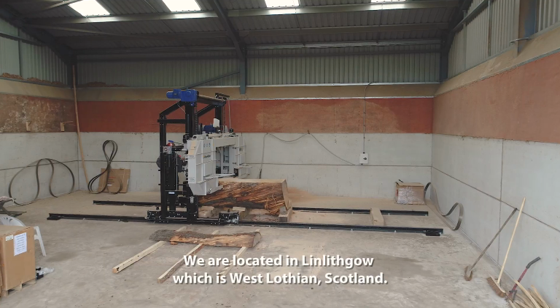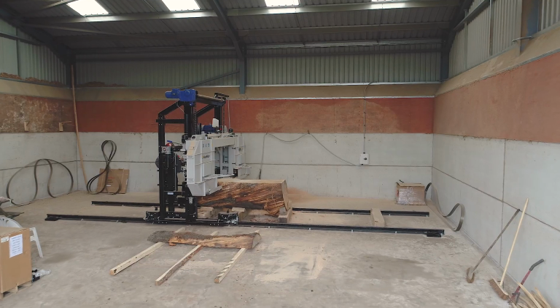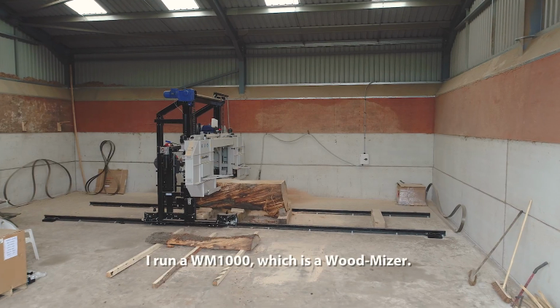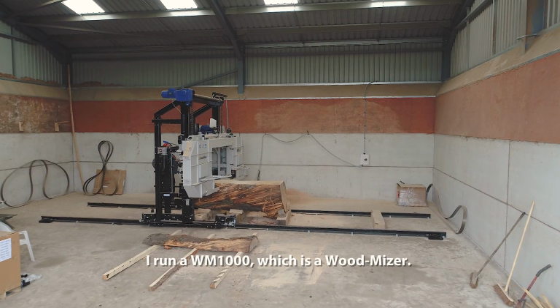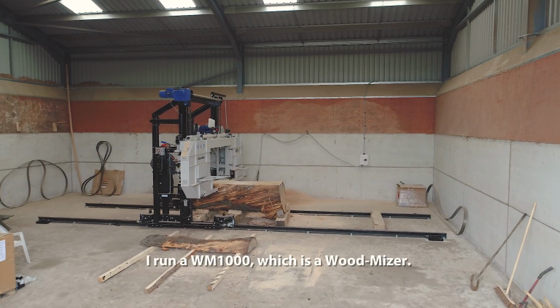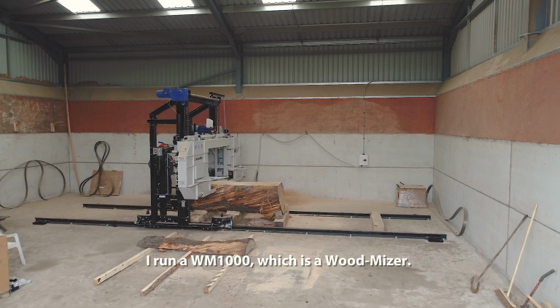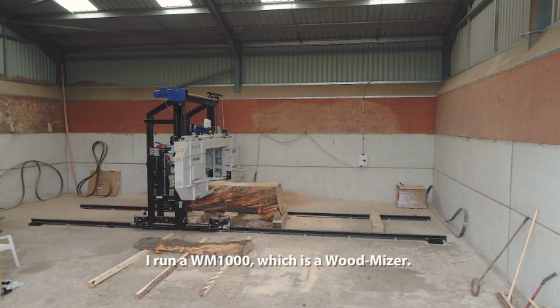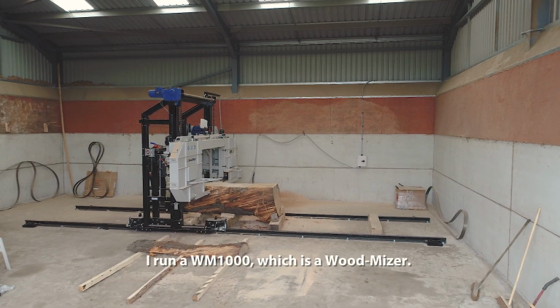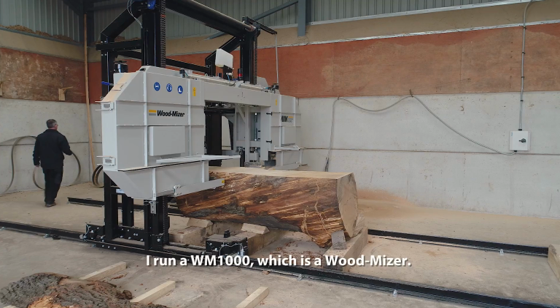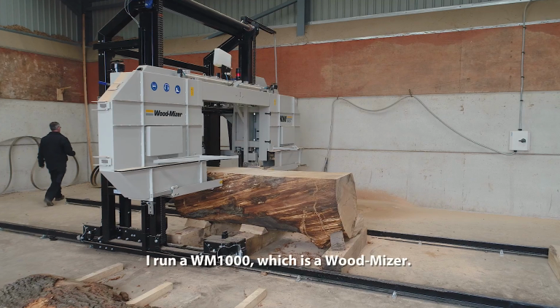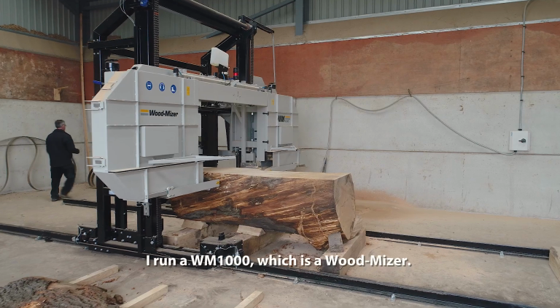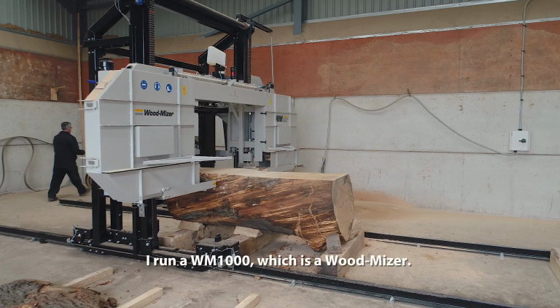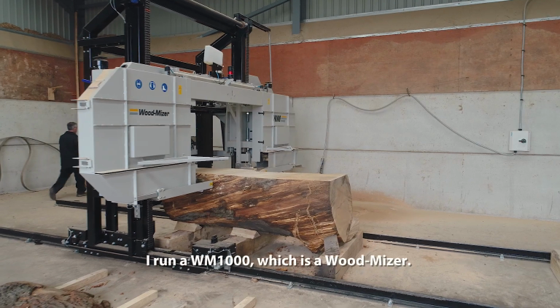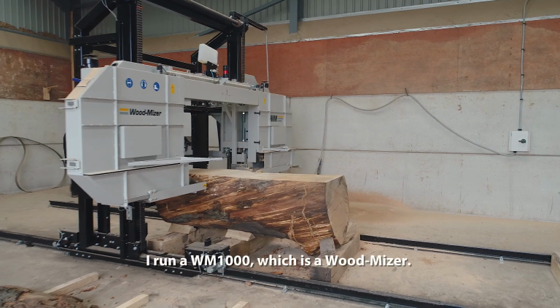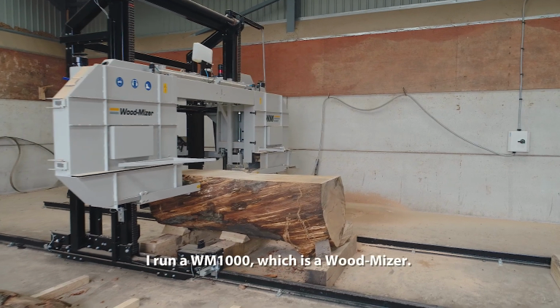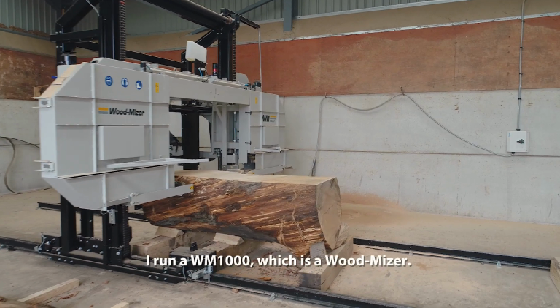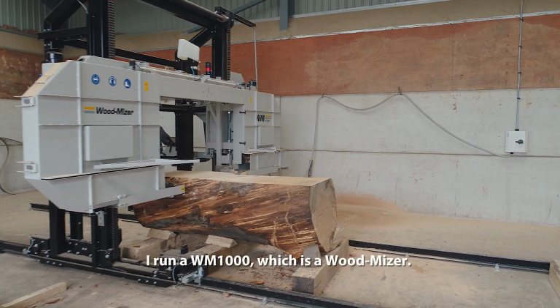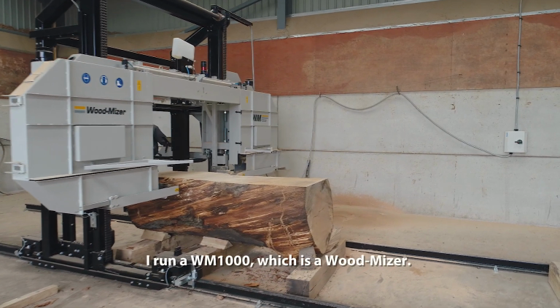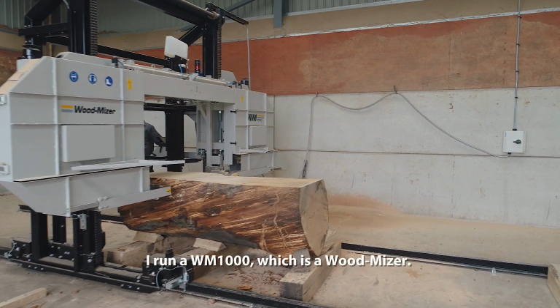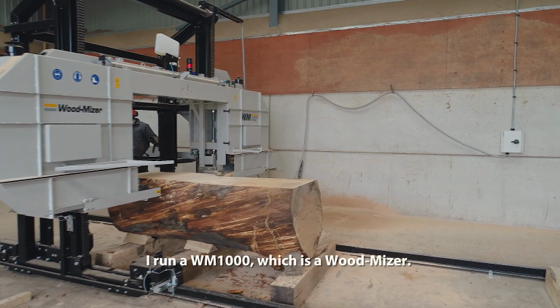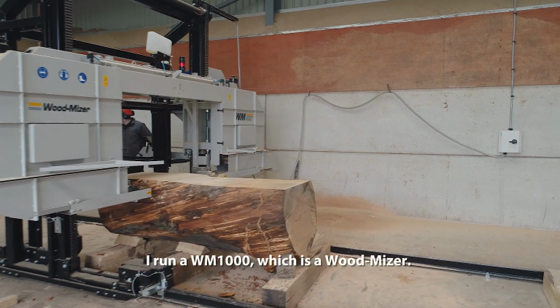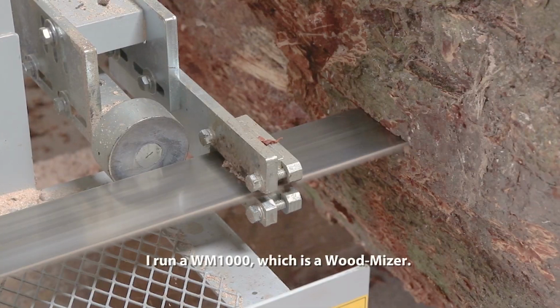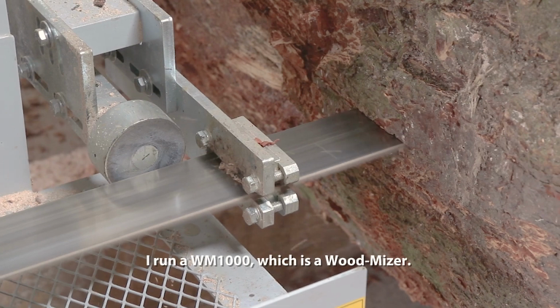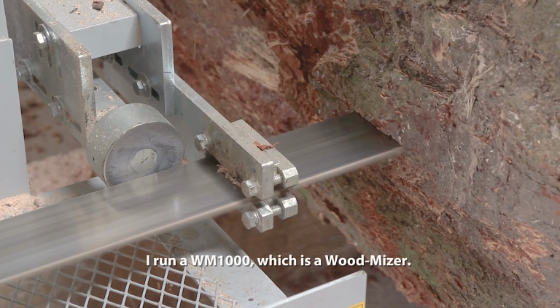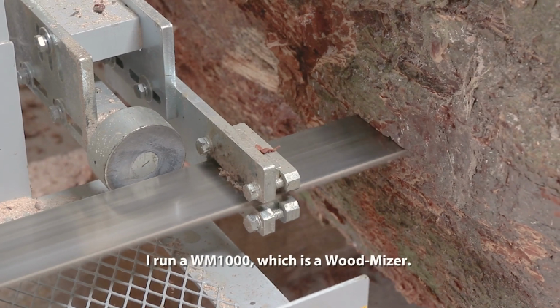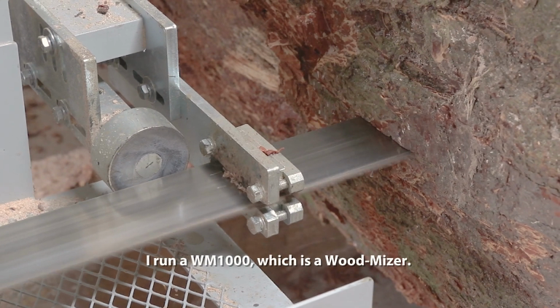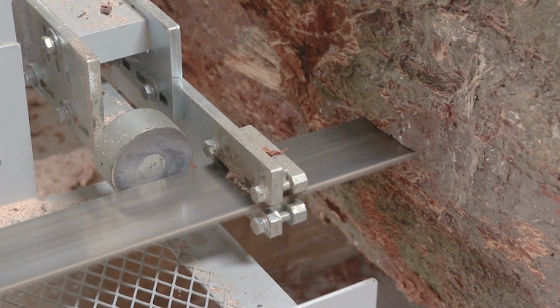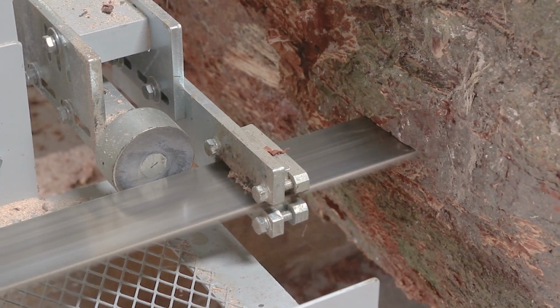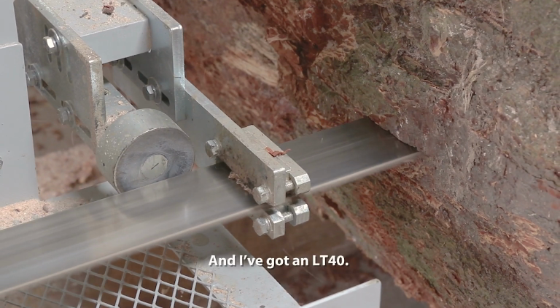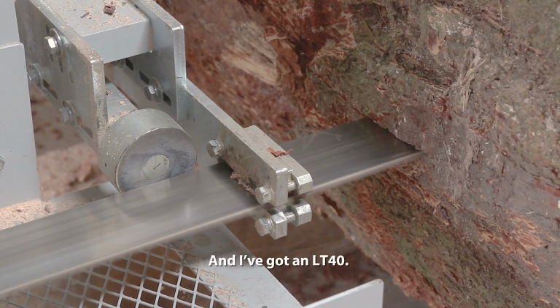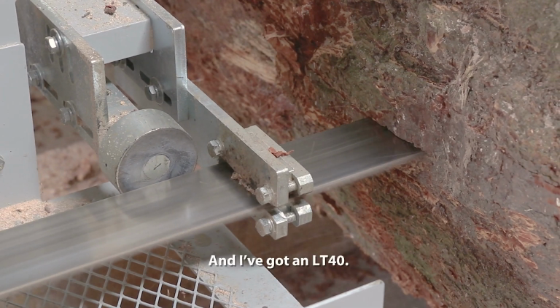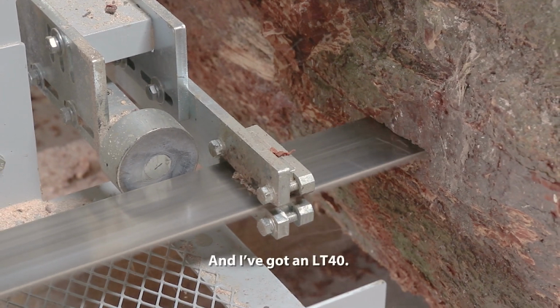I run a WM1000, which is a Woodmizer, and I've also got an LT40.